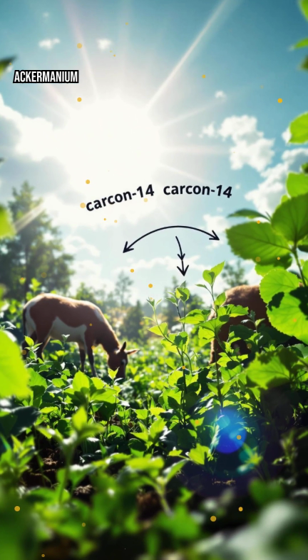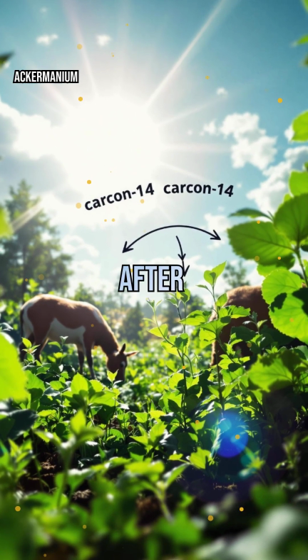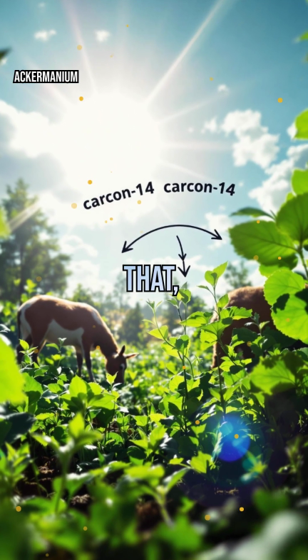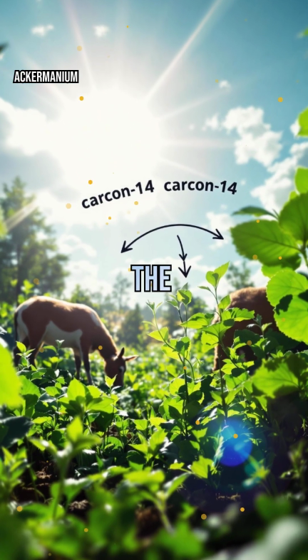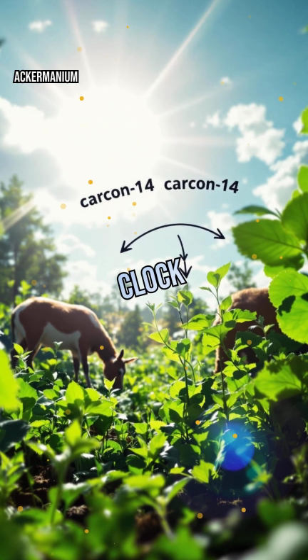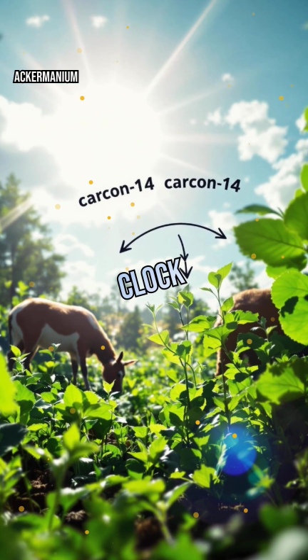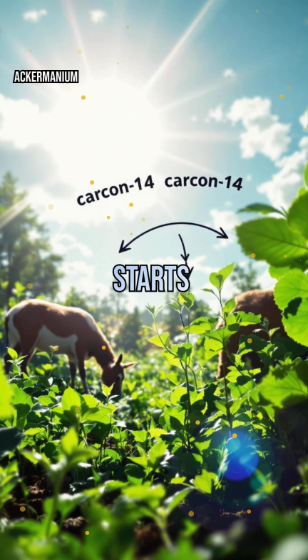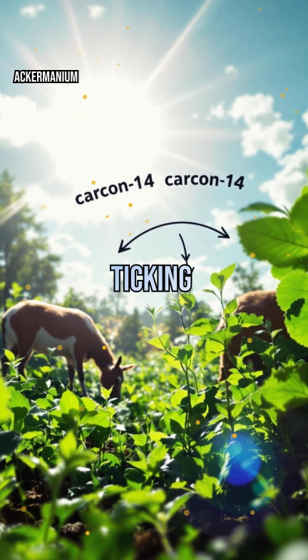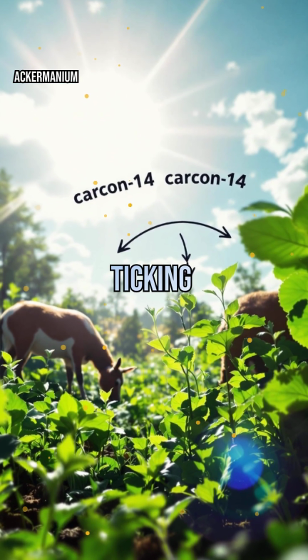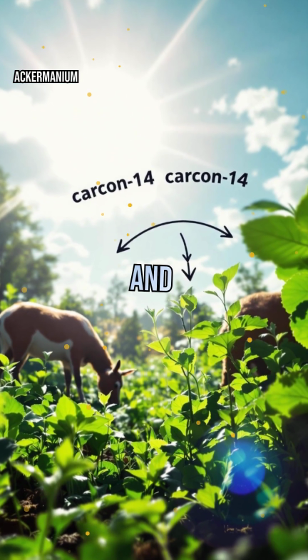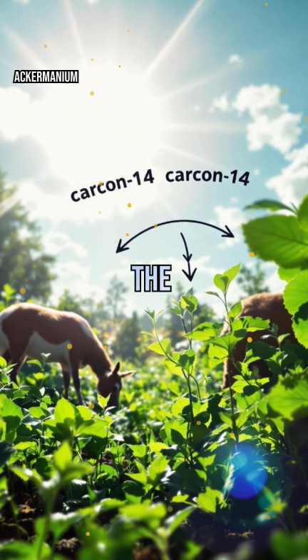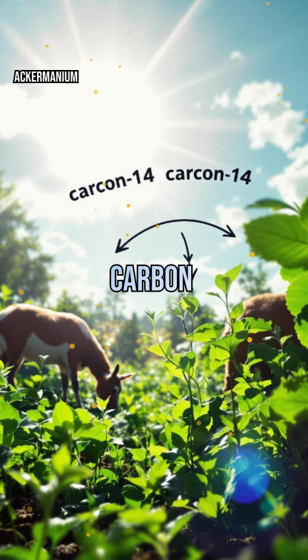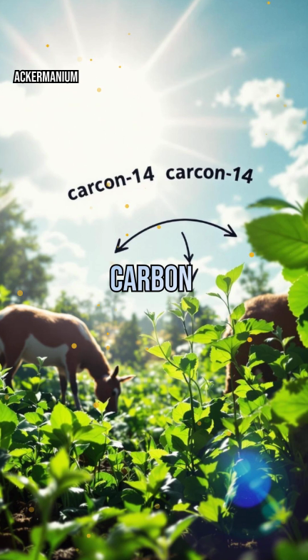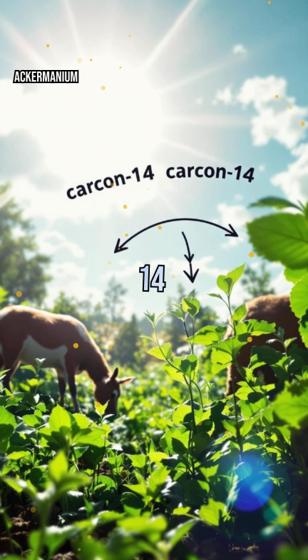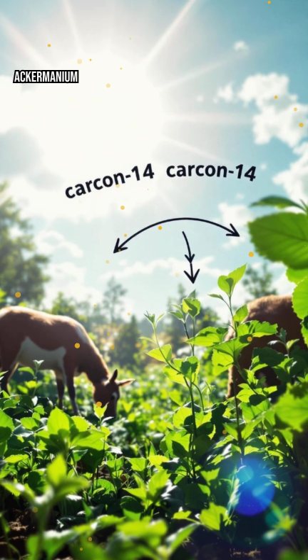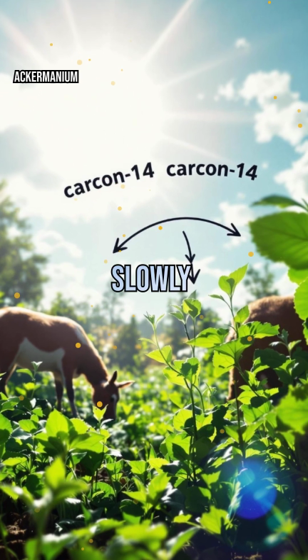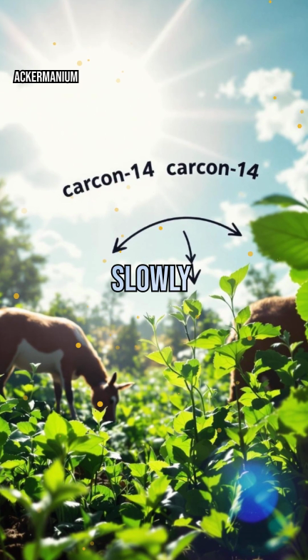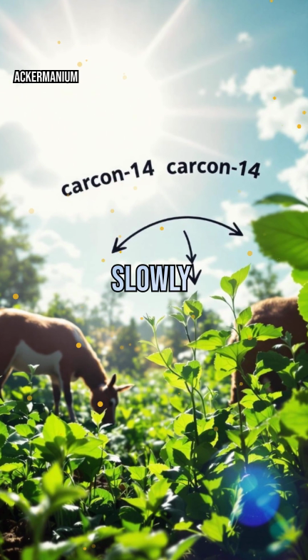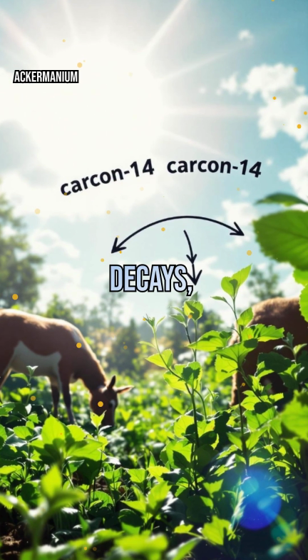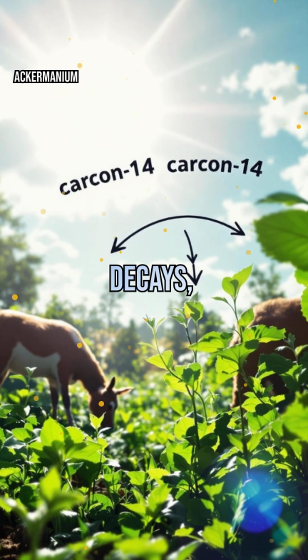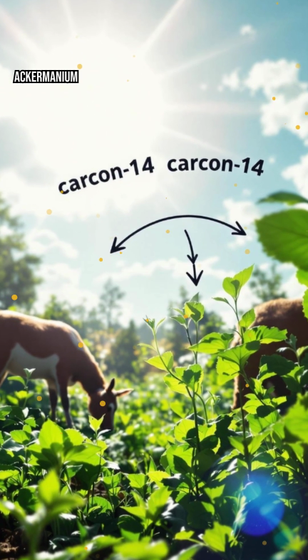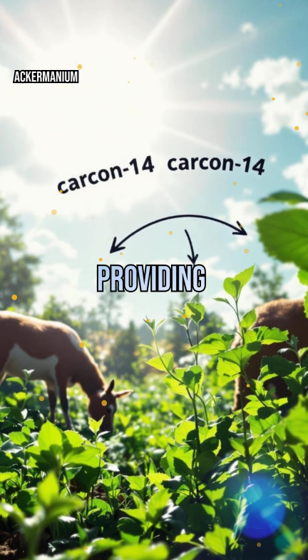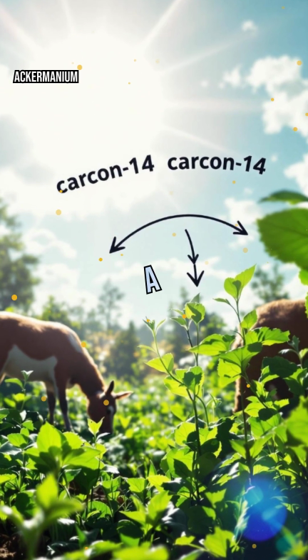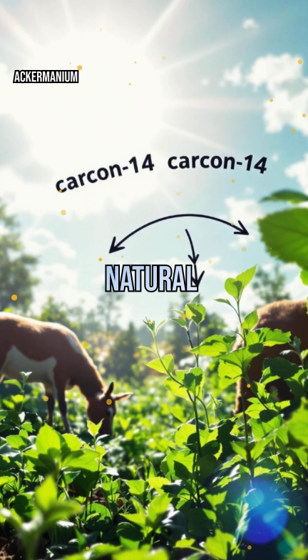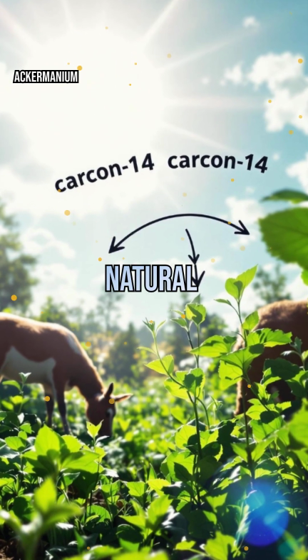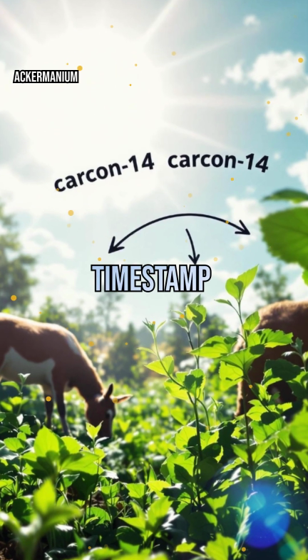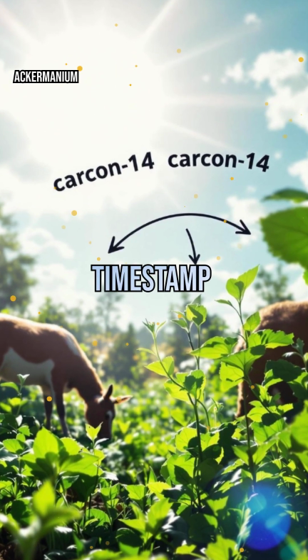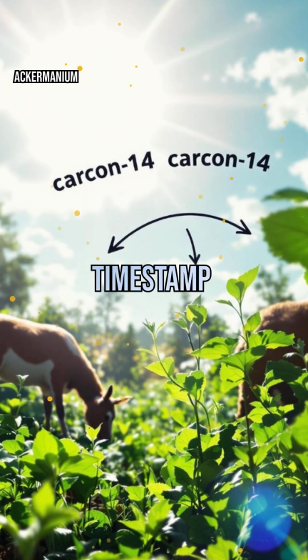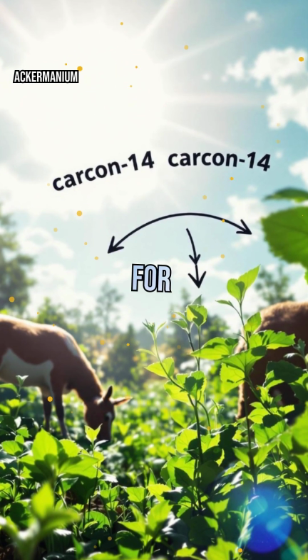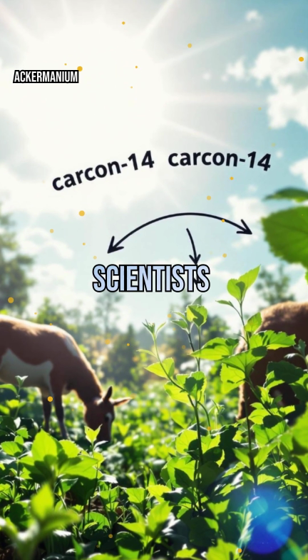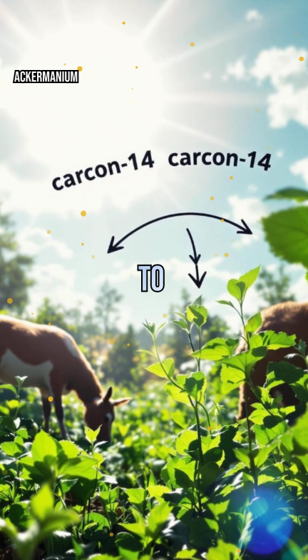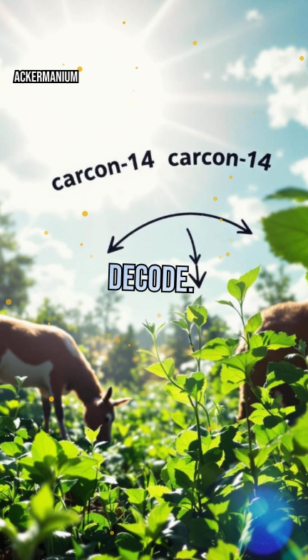After that, the clock starts ticking, and the carbon-14 slowly decays, providing a natural timestamp for scientists to decode.